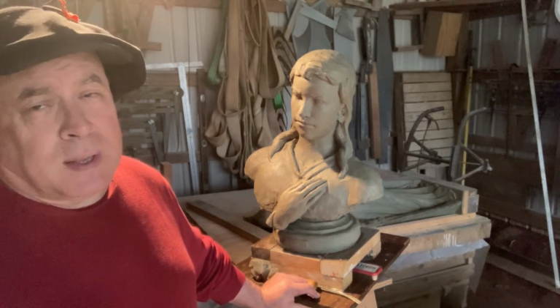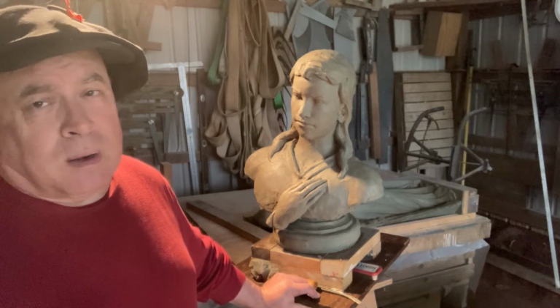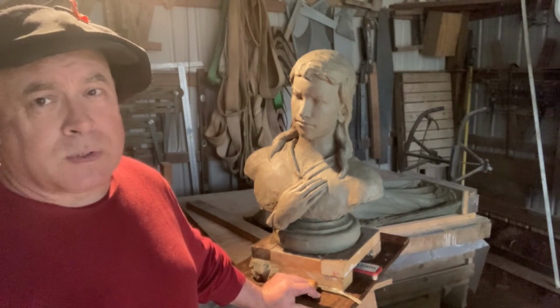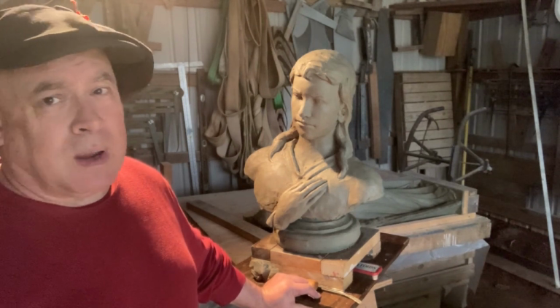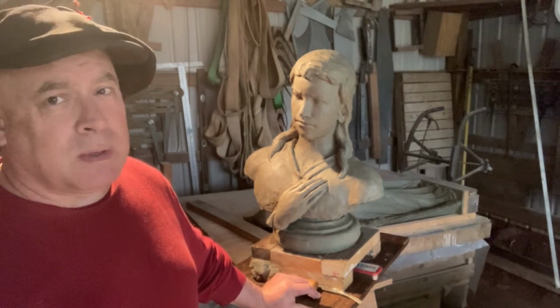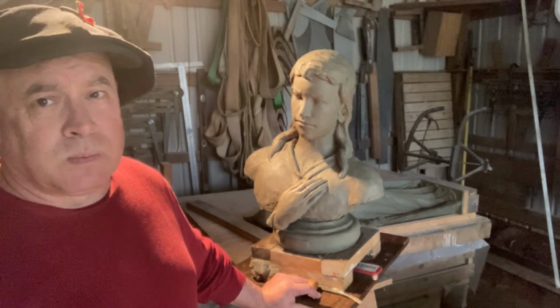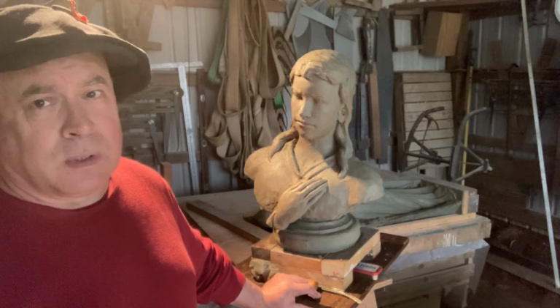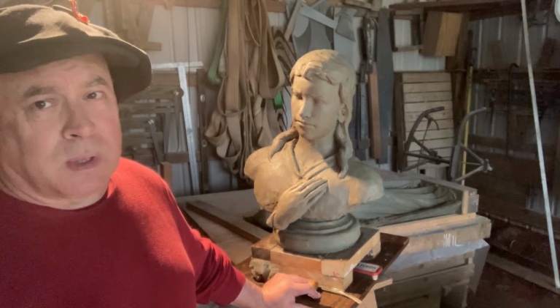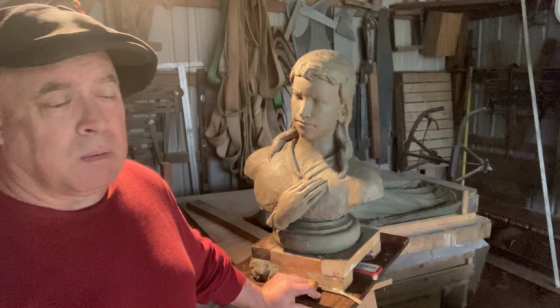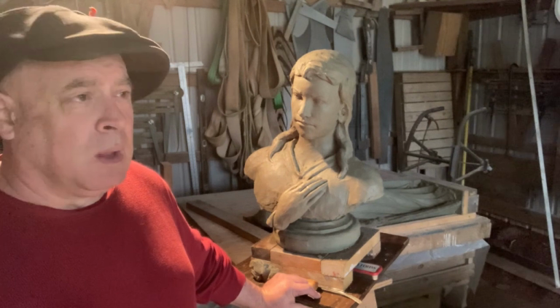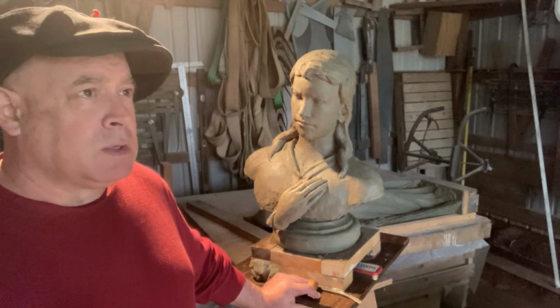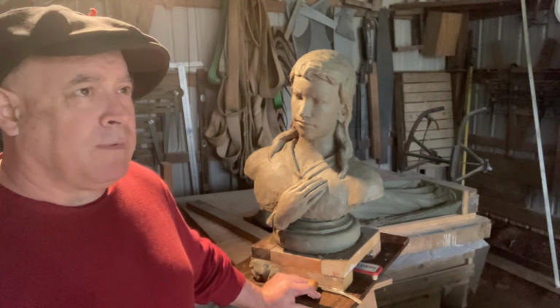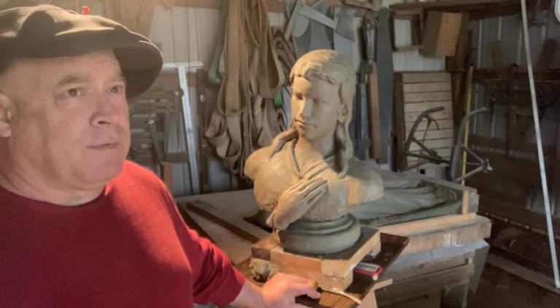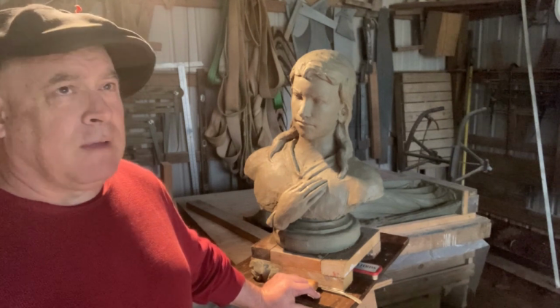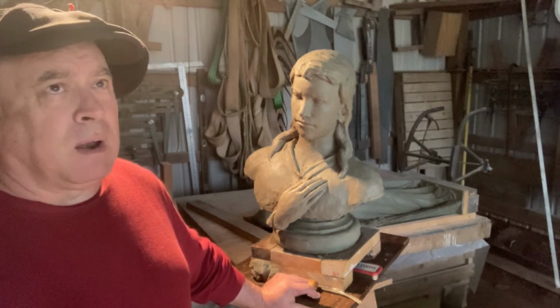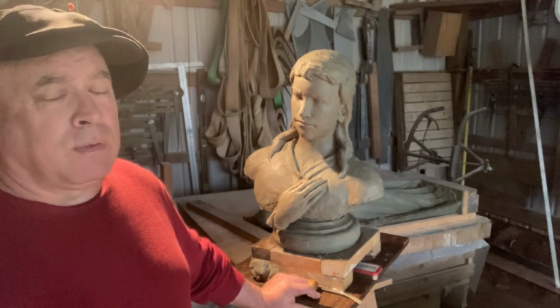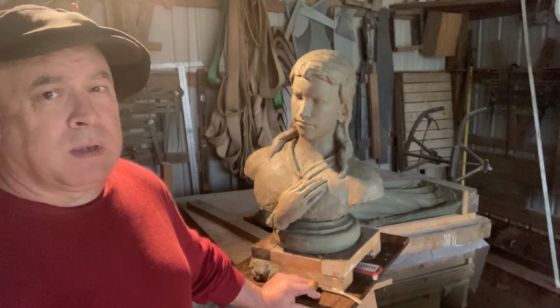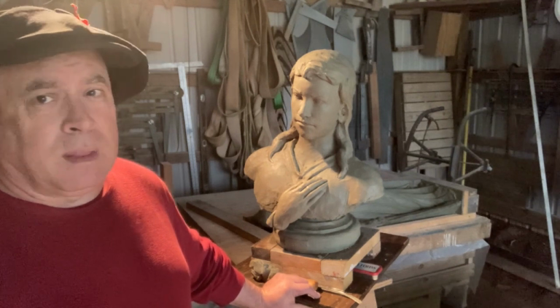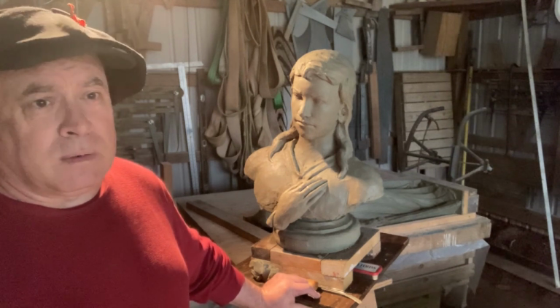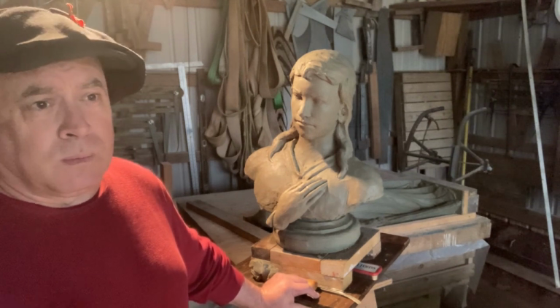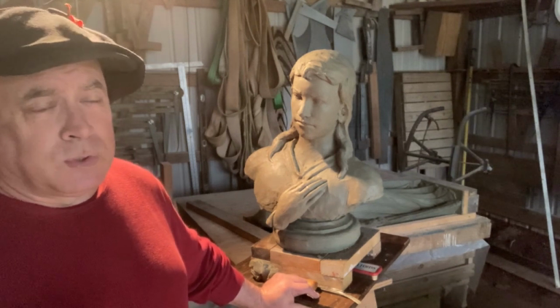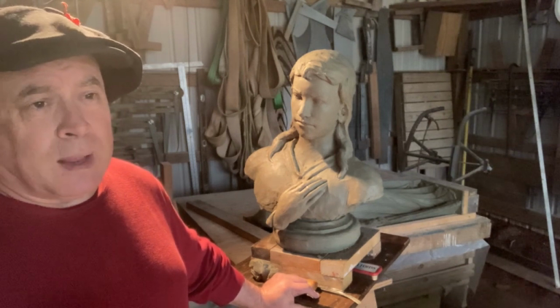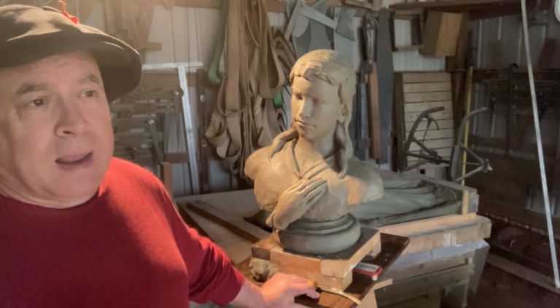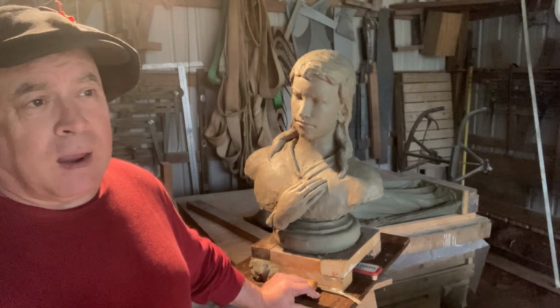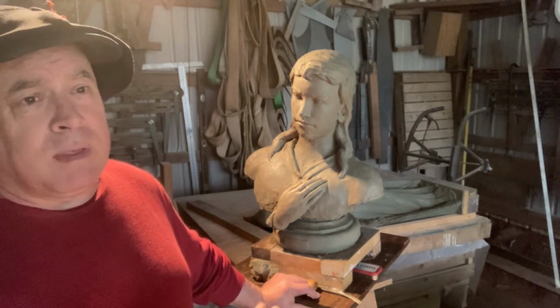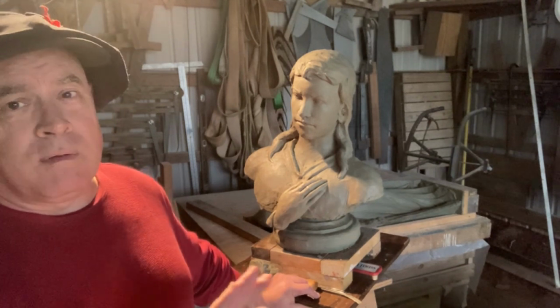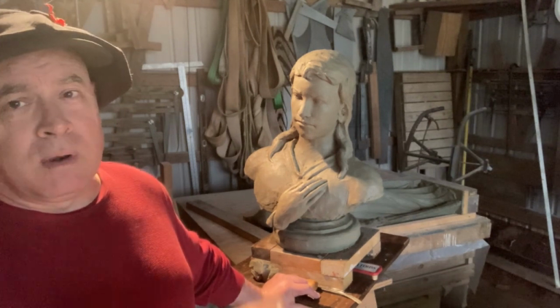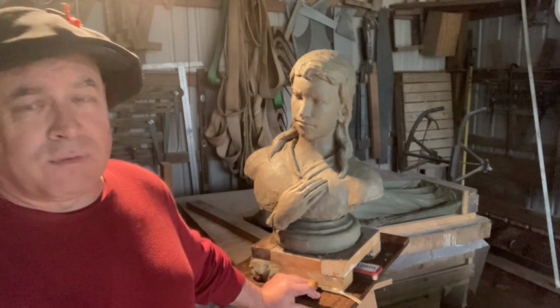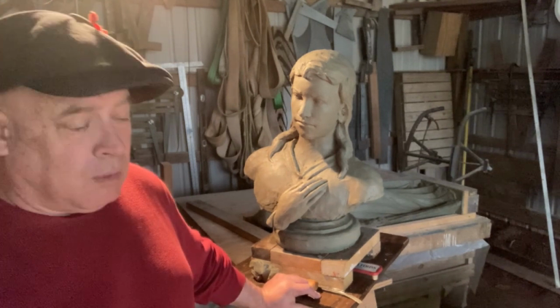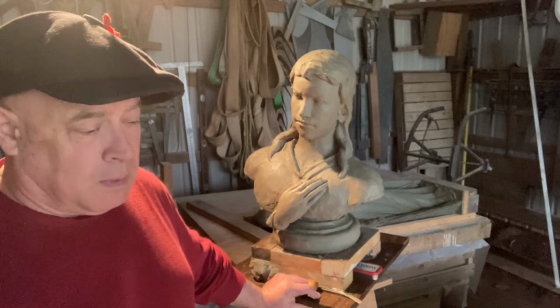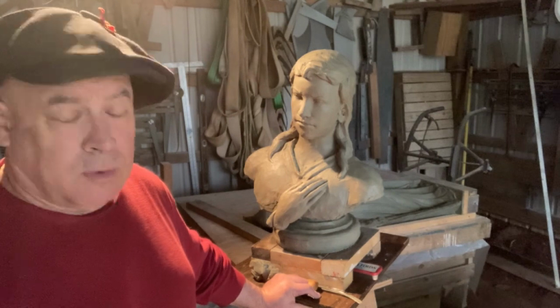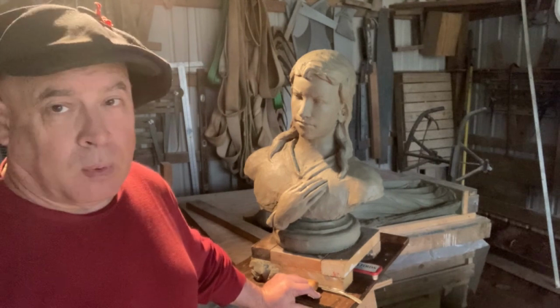The 10-ton works great but it's really slow. If I have a 5-ton and a 3-ton, that'll handle everything I've ever done in the studio up until this point.